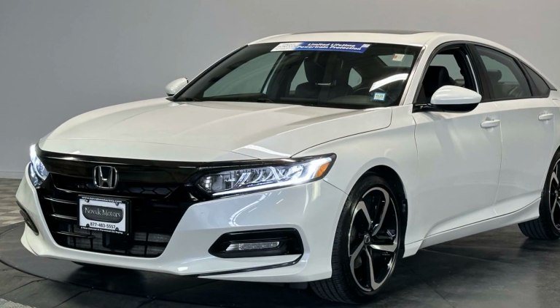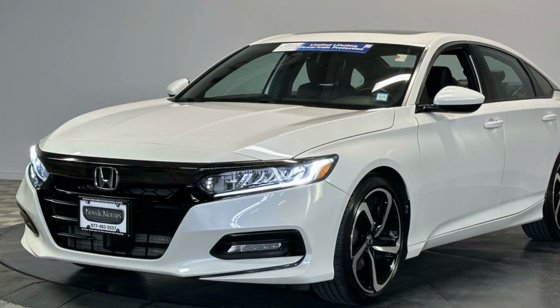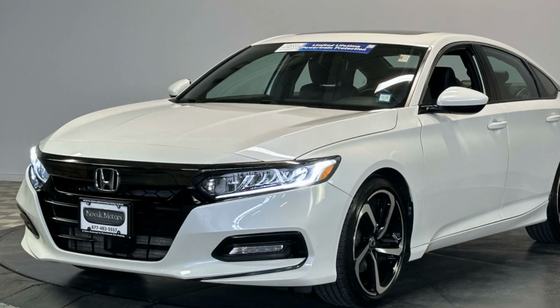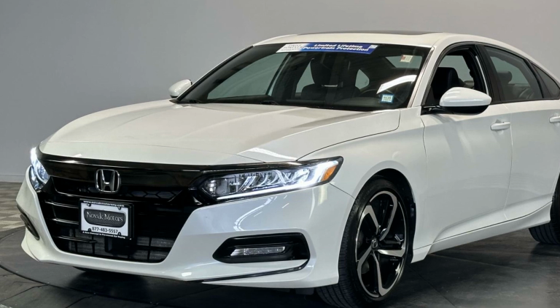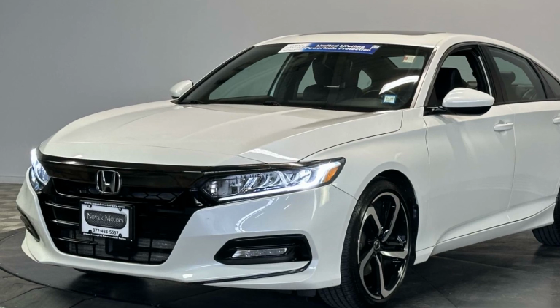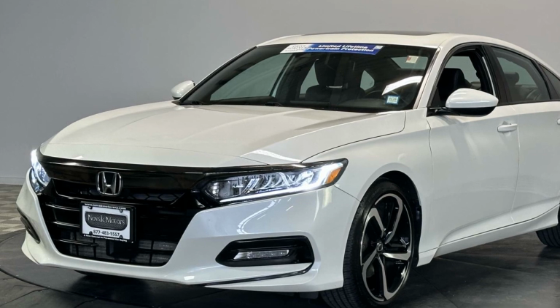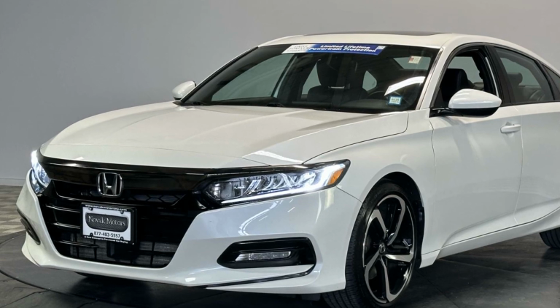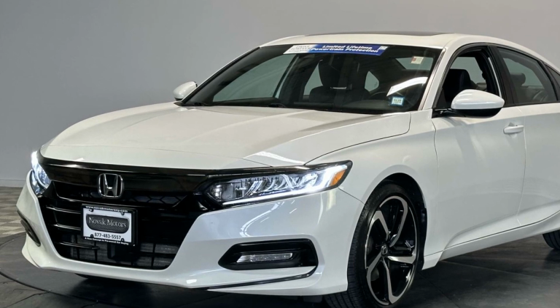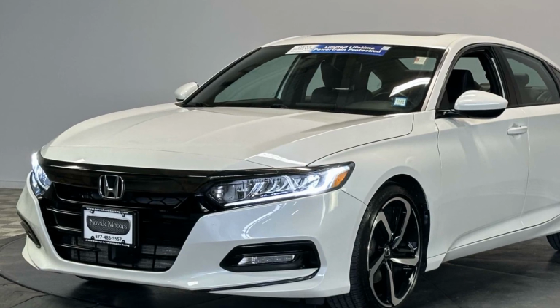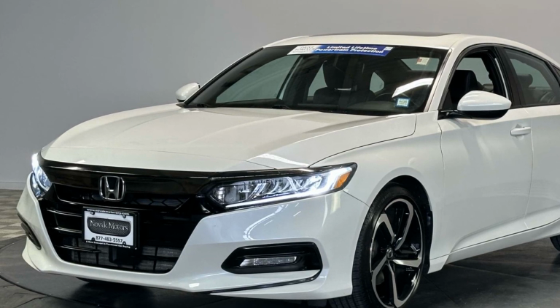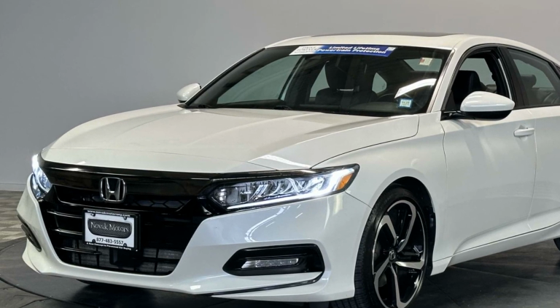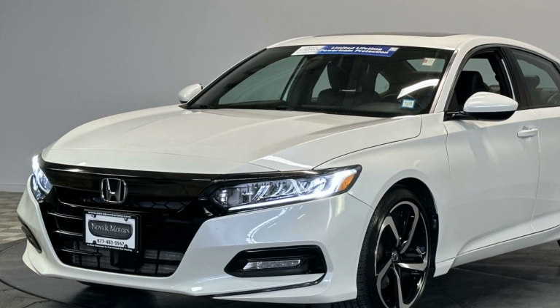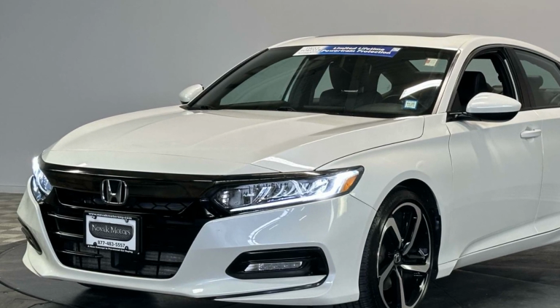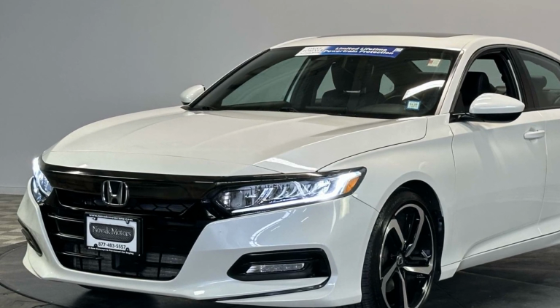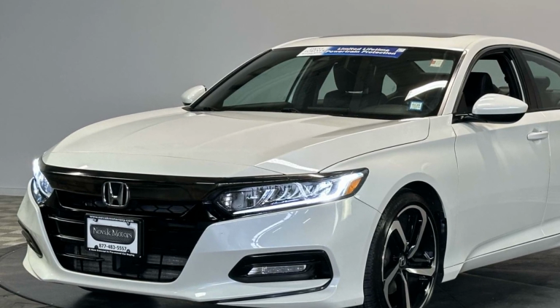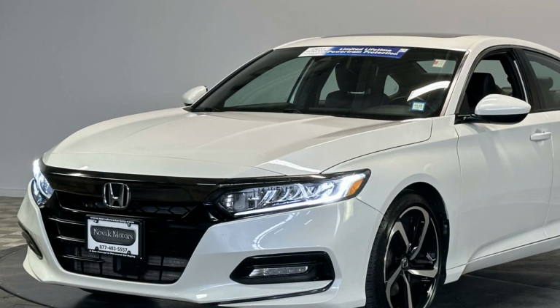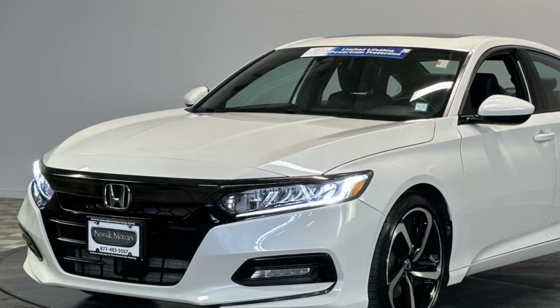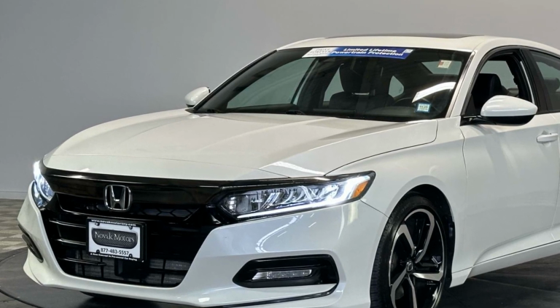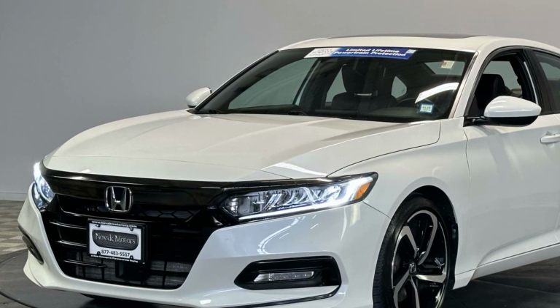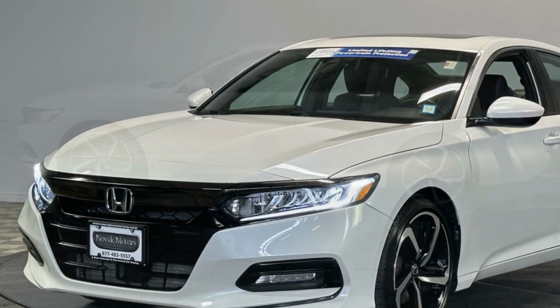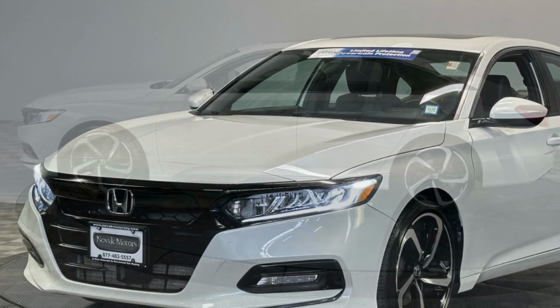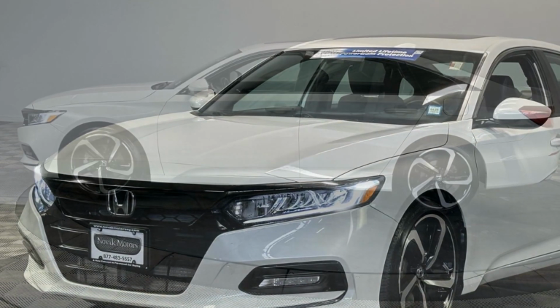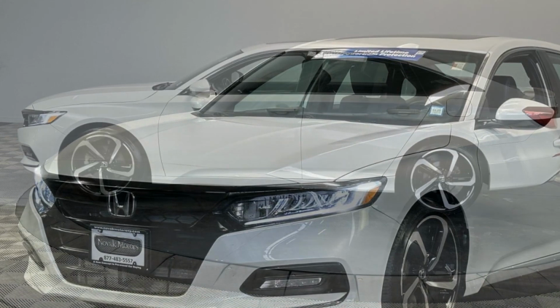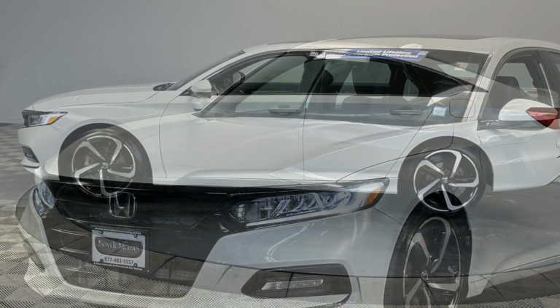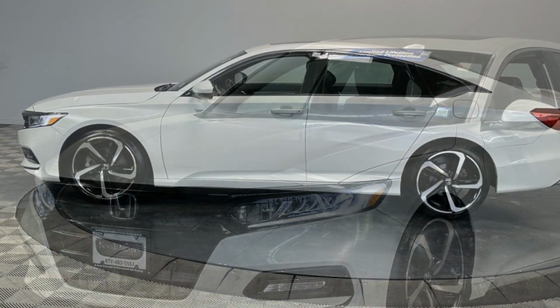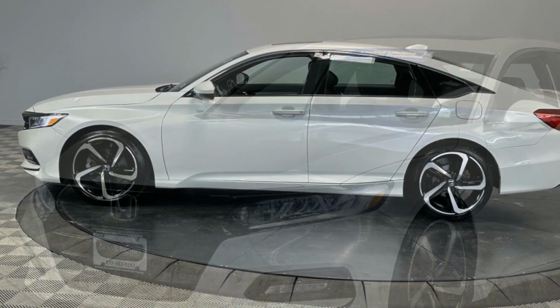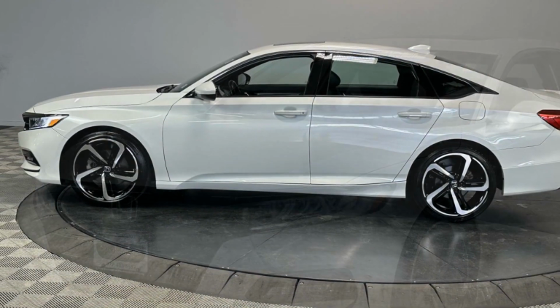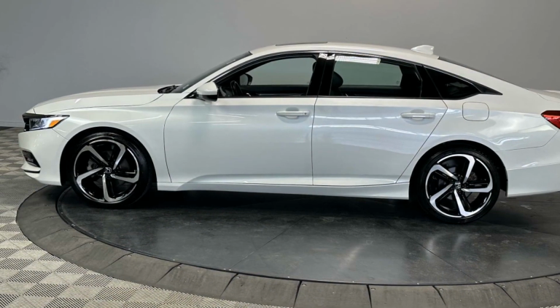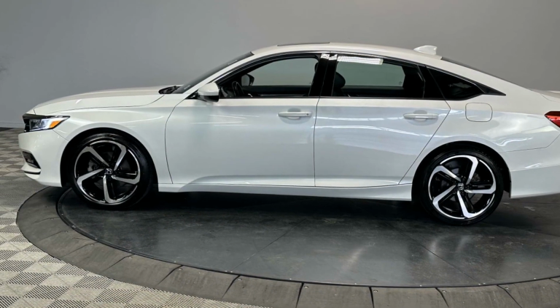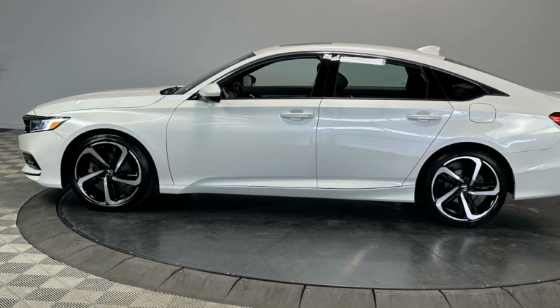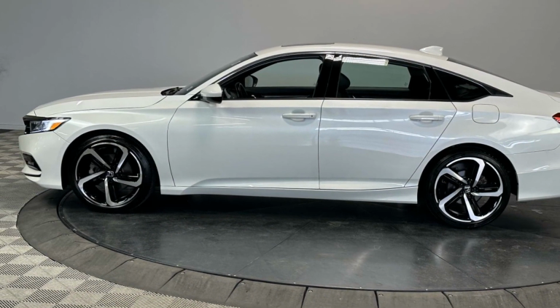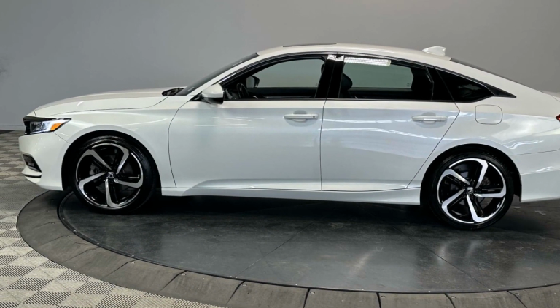Cross-traffic alert, lane-keeping assist, lane departure warning, satellite radio, turbocharged engine.